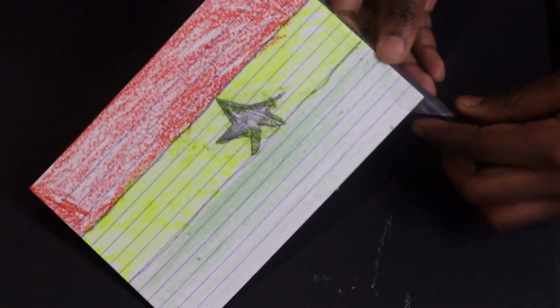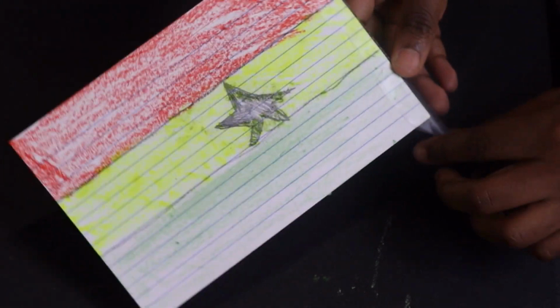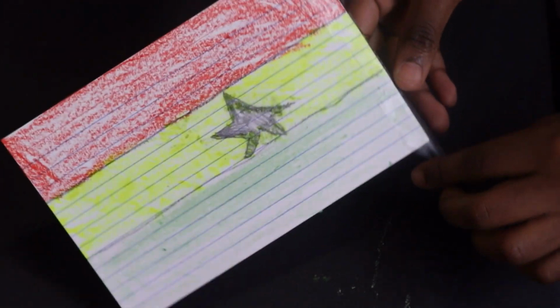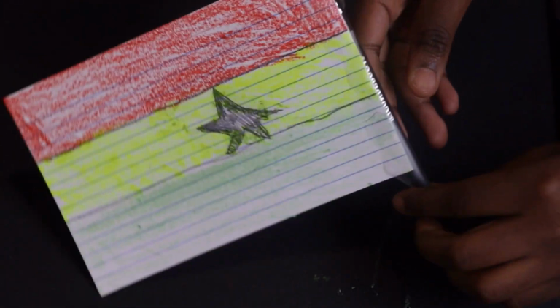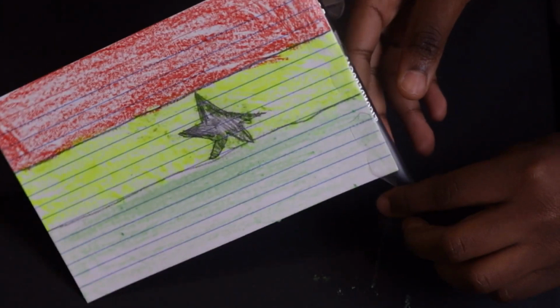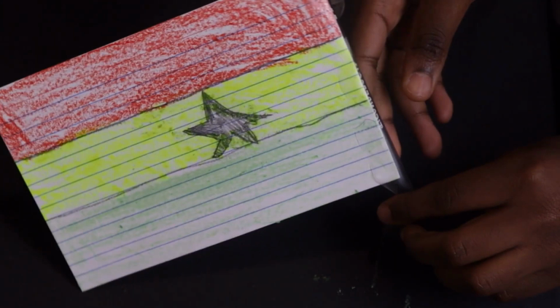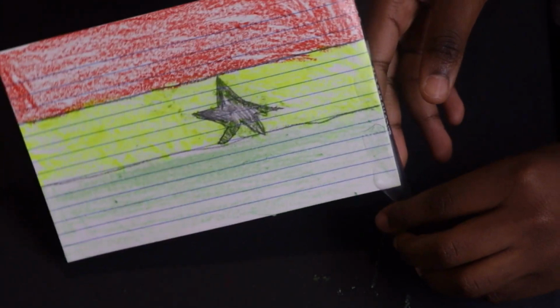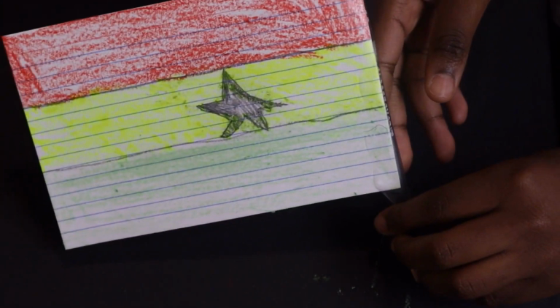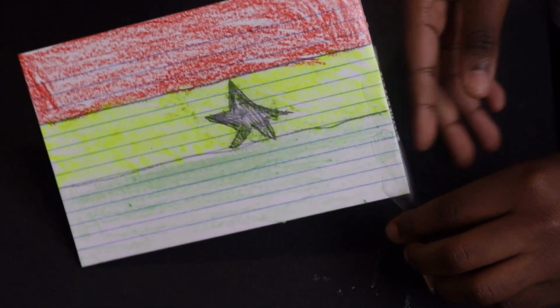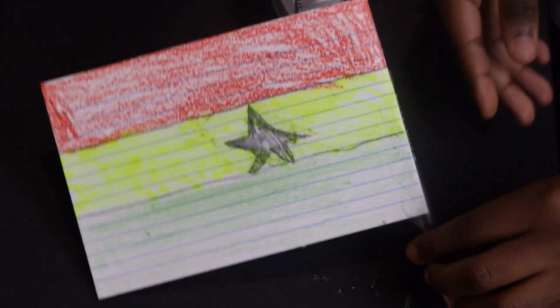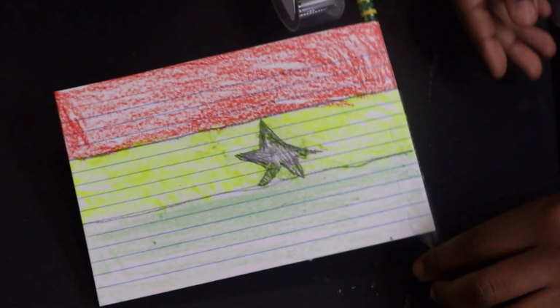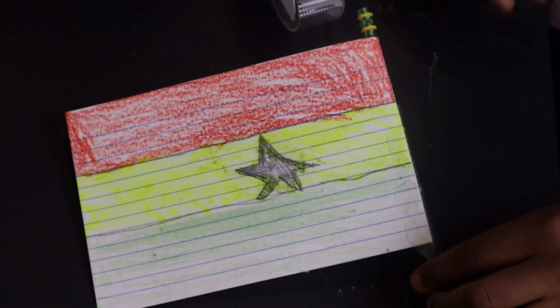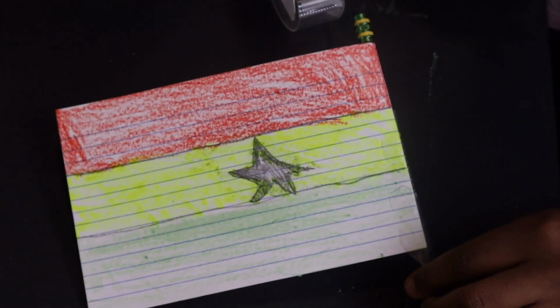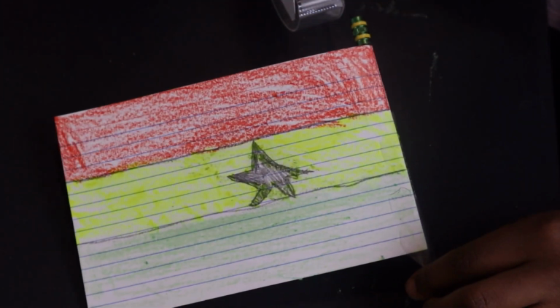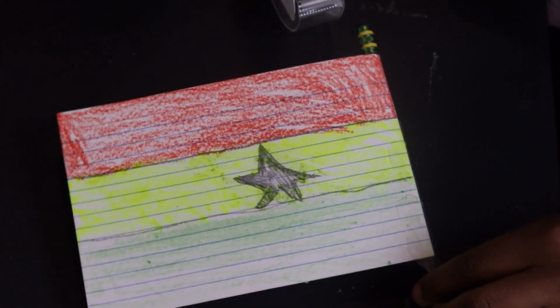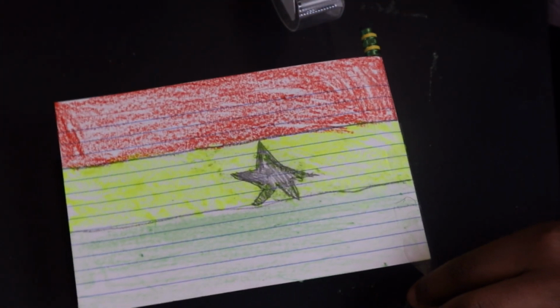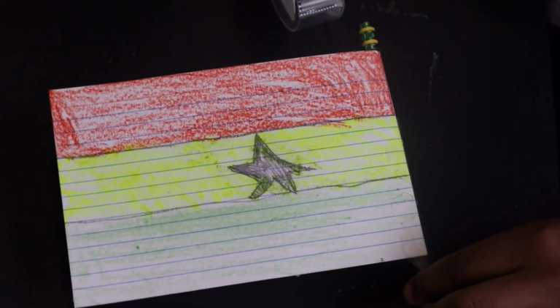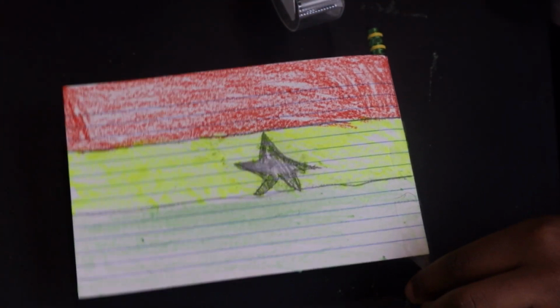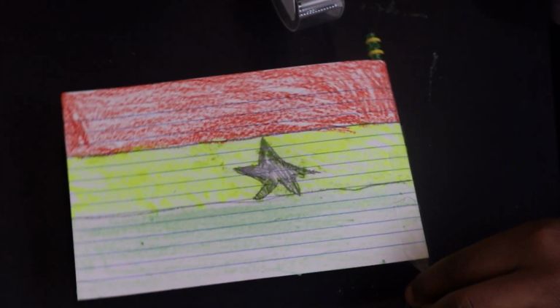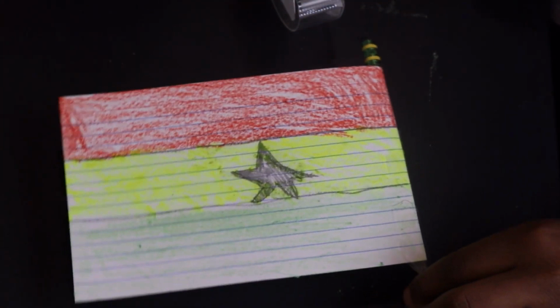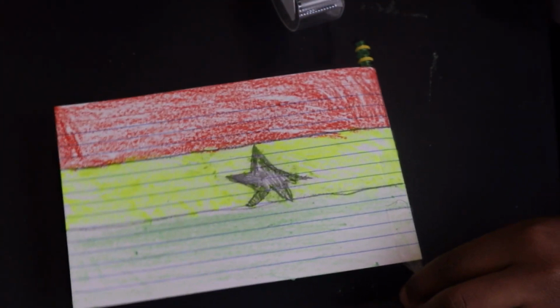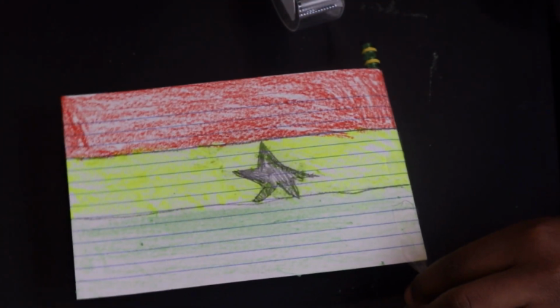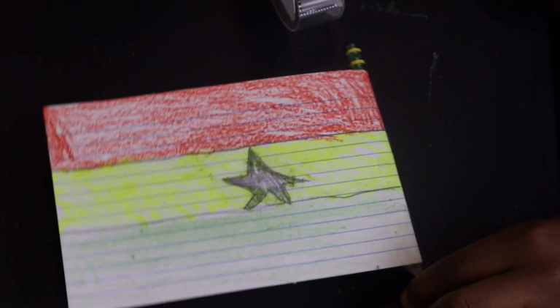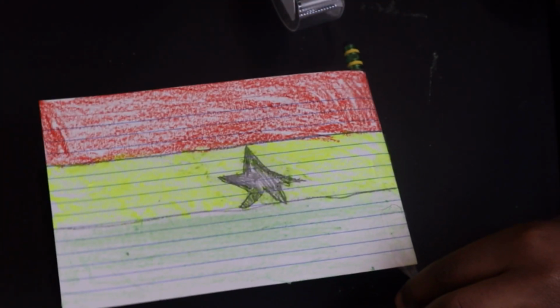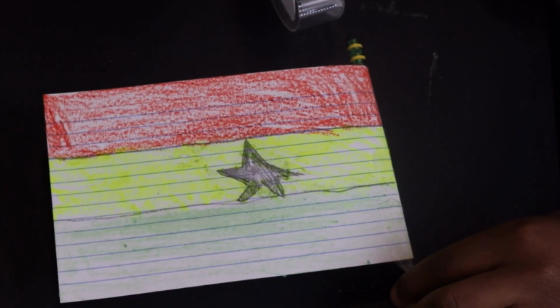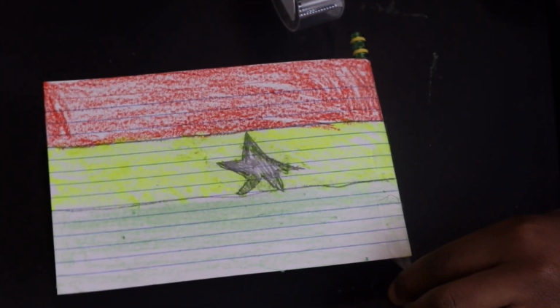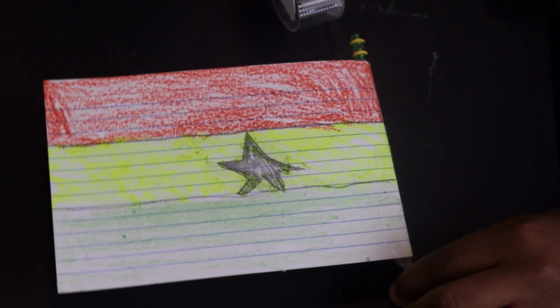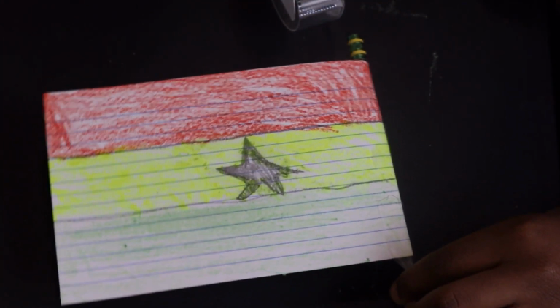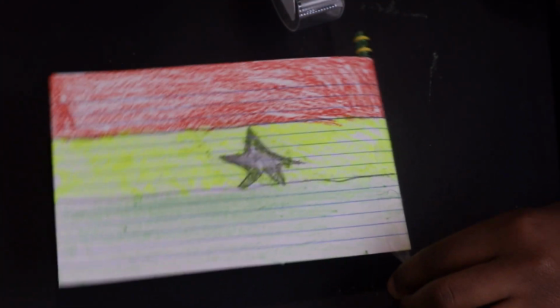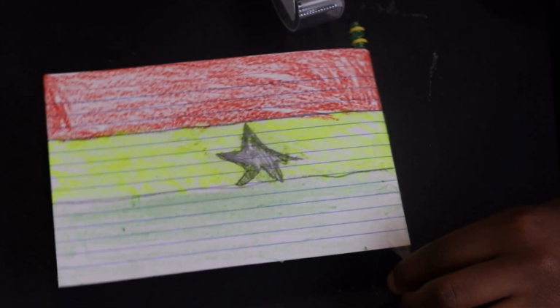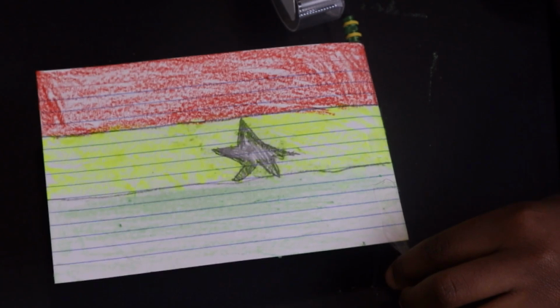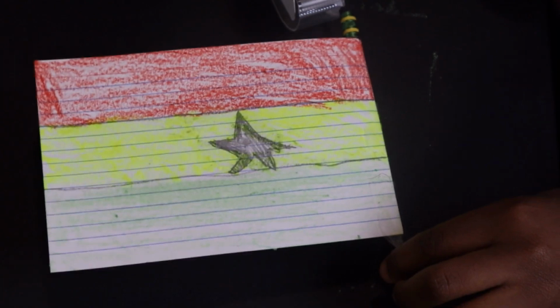There you have it — your very own Ghanaian flag for your pencil.